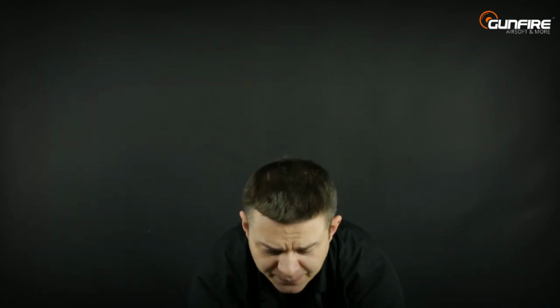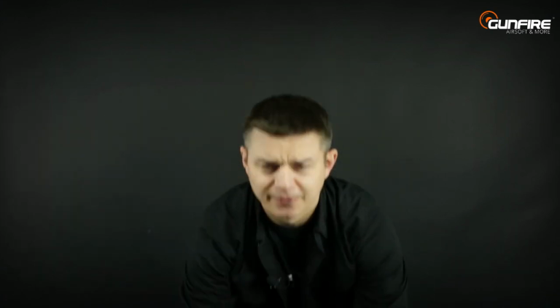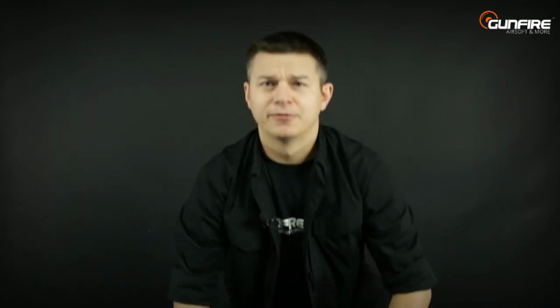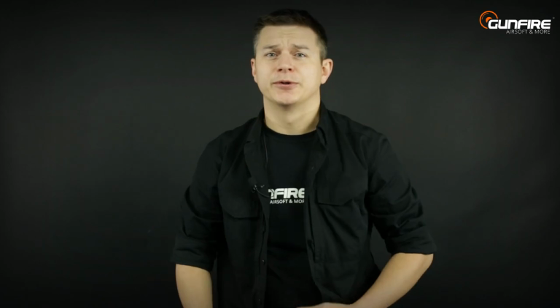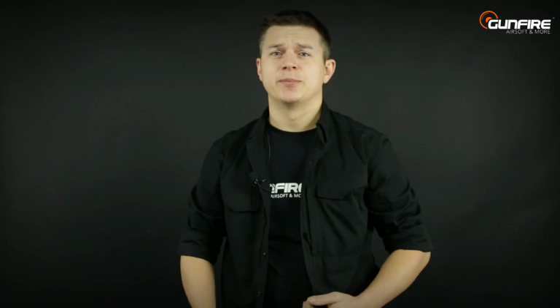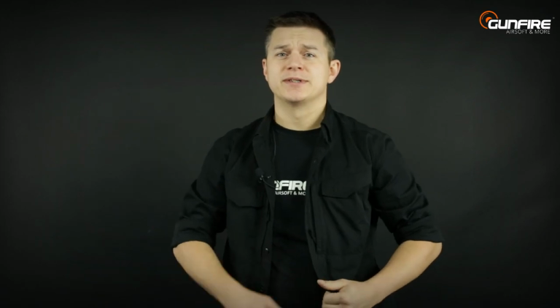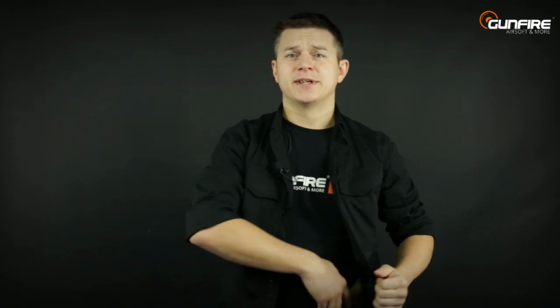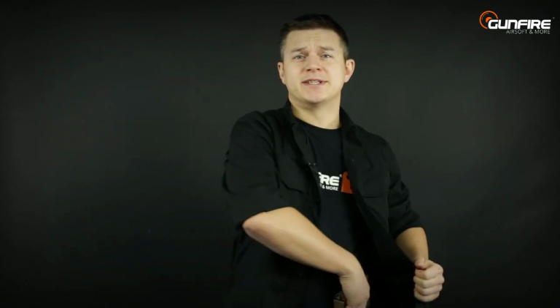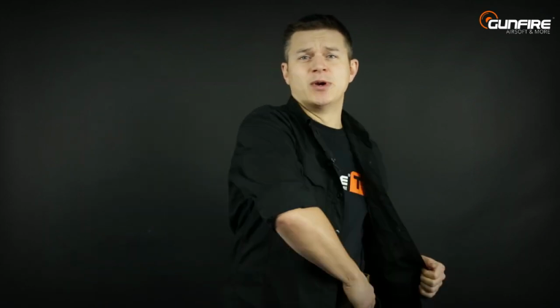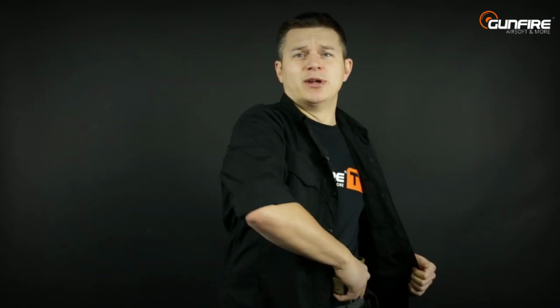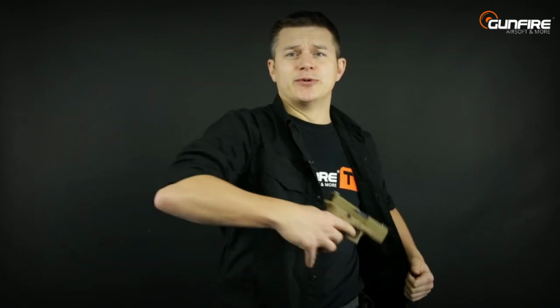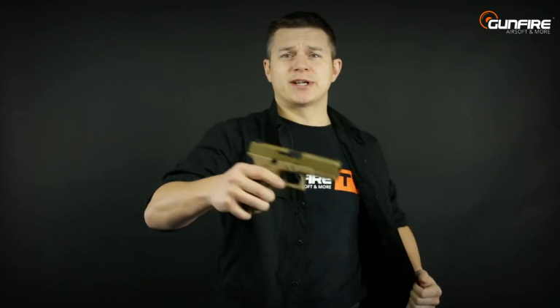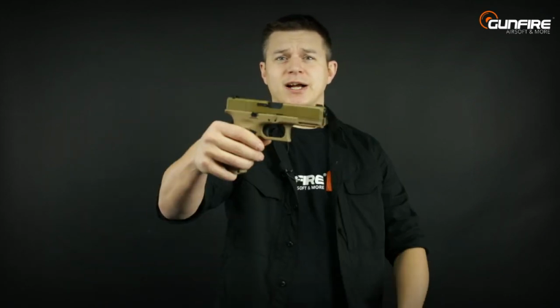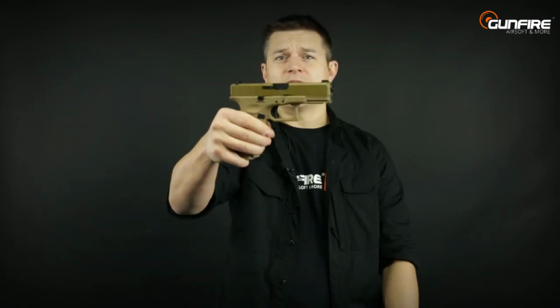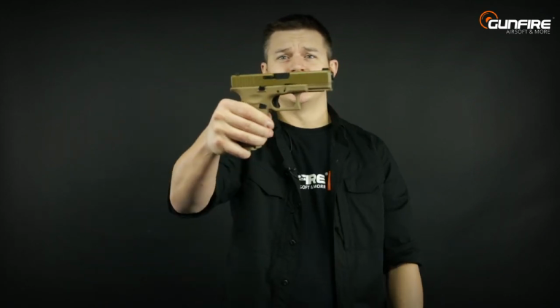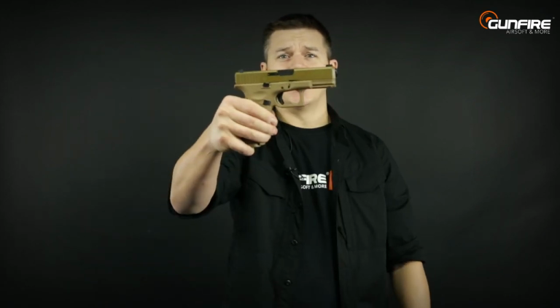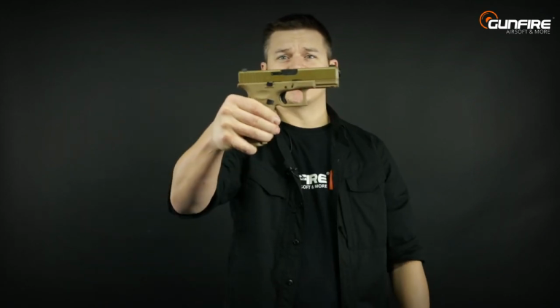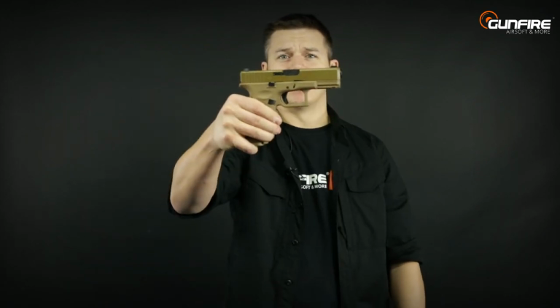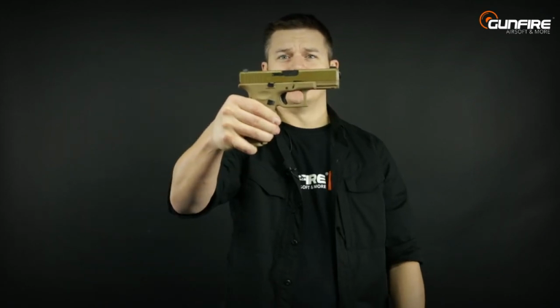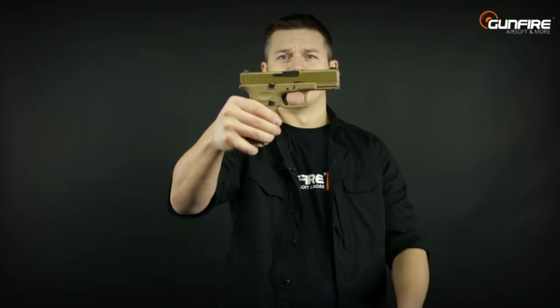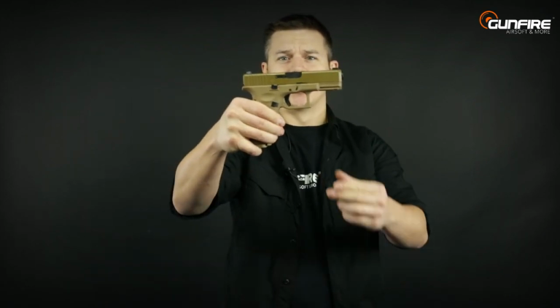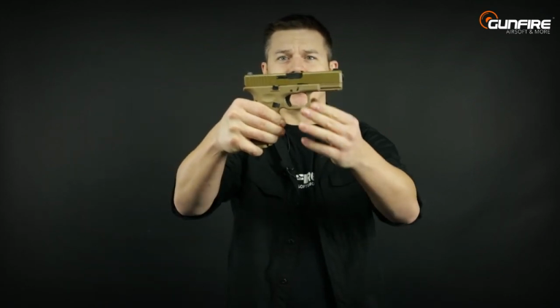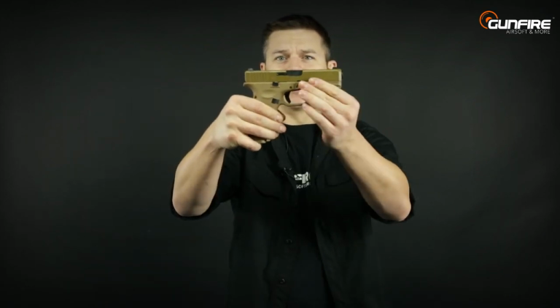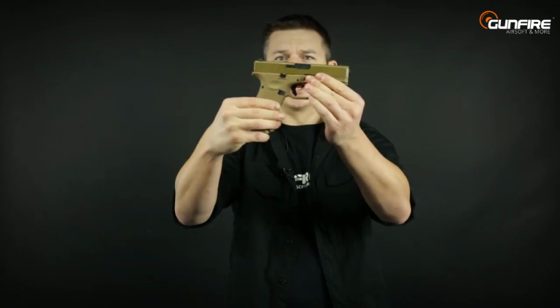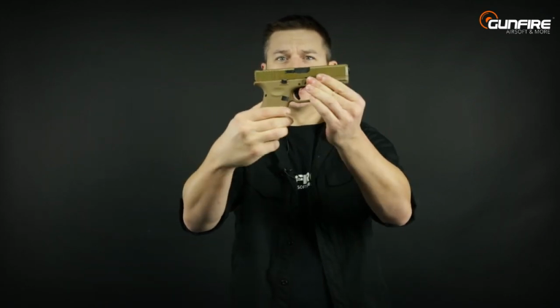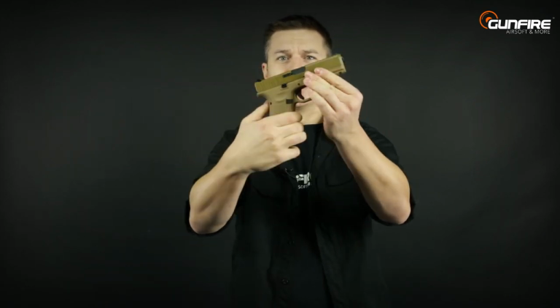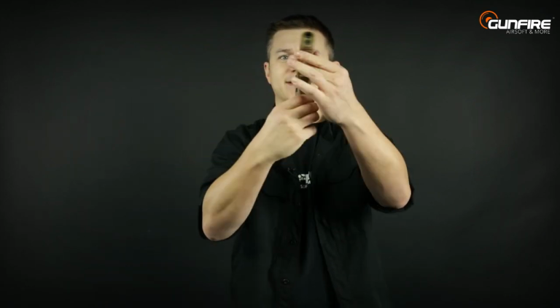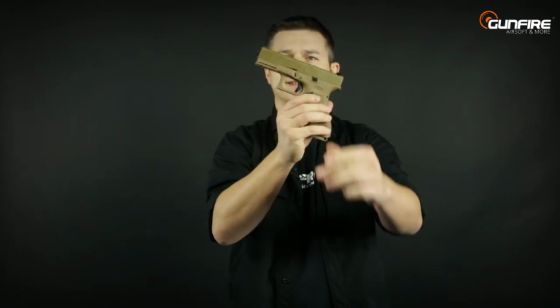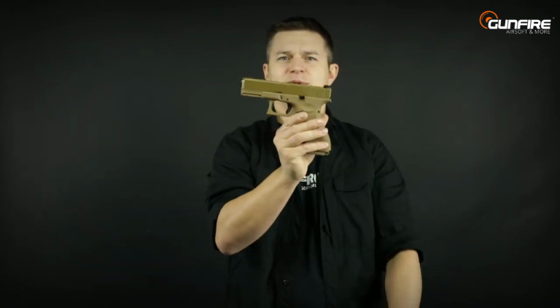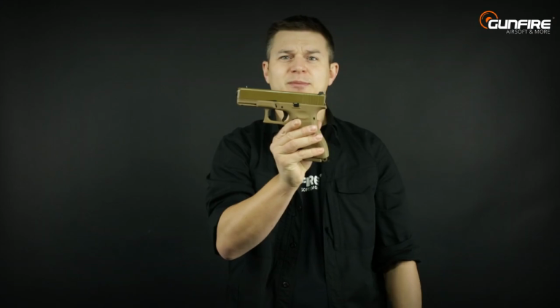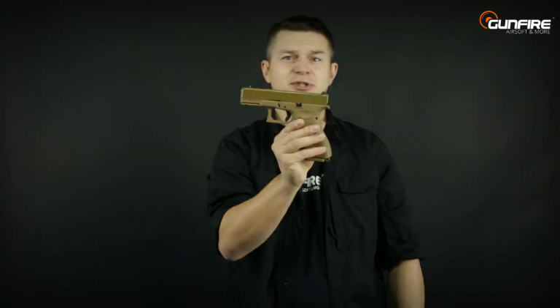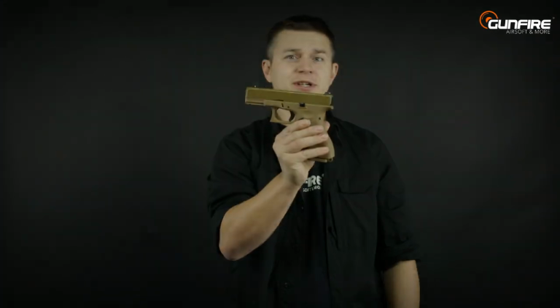For the comparison test we will use the Glock 19x by Humorex. This beautiful machine.